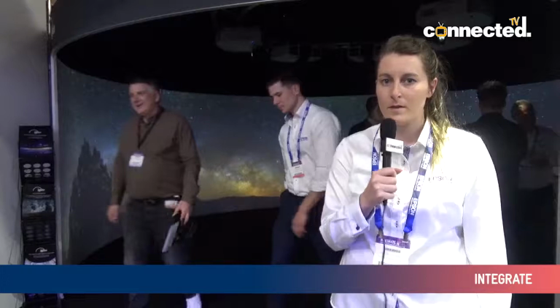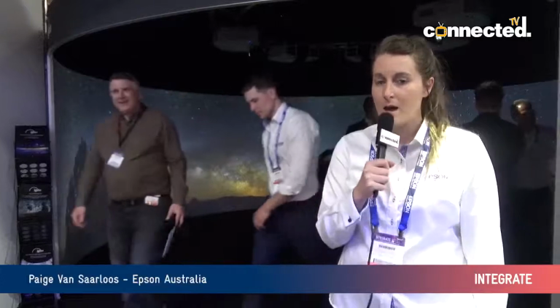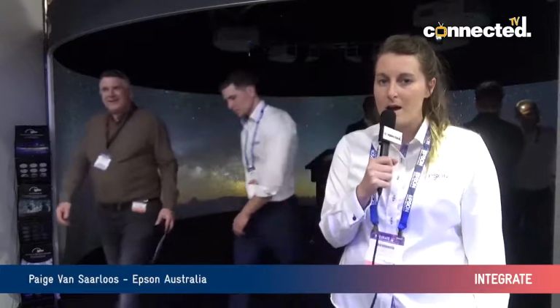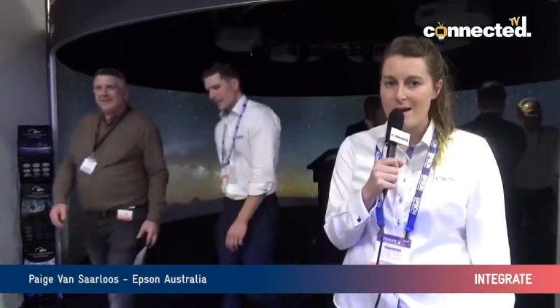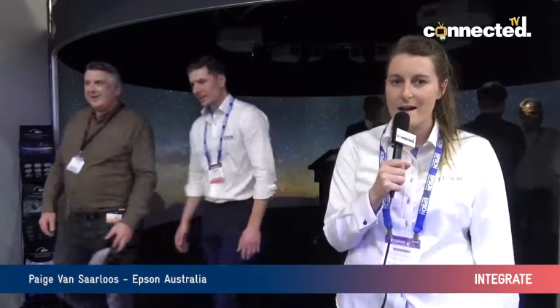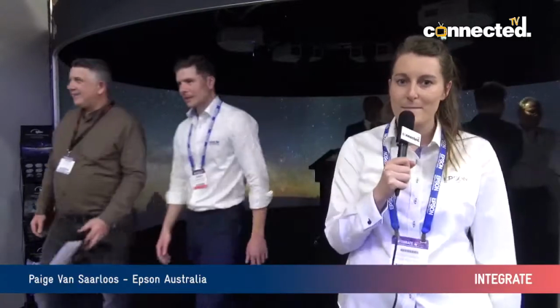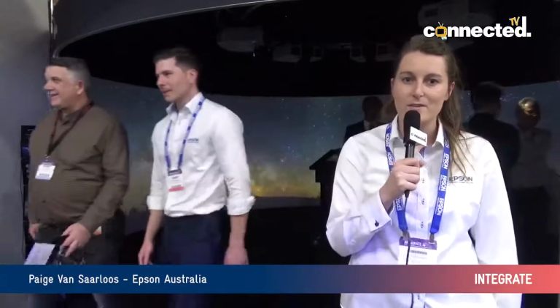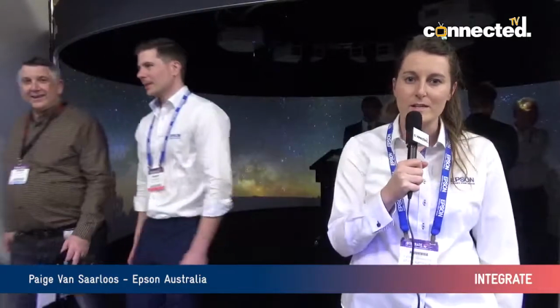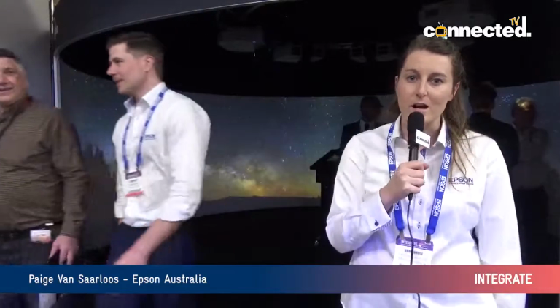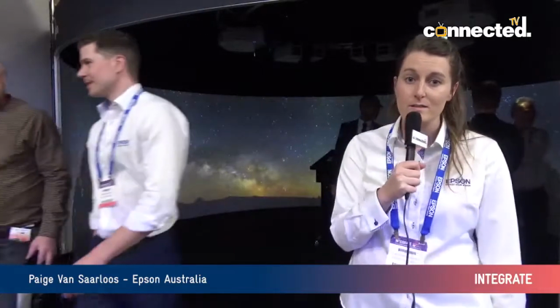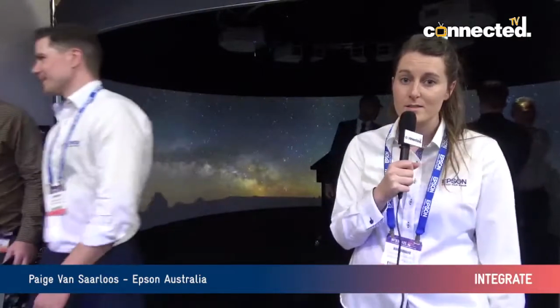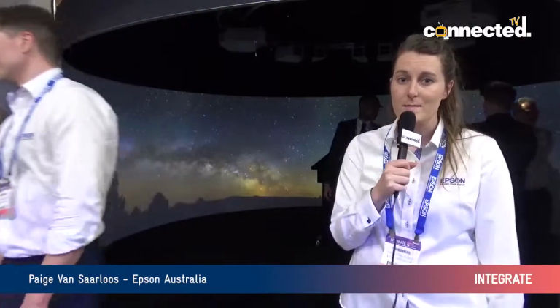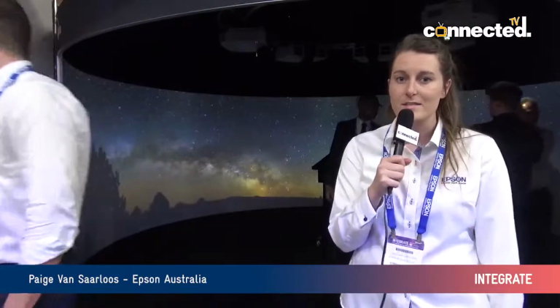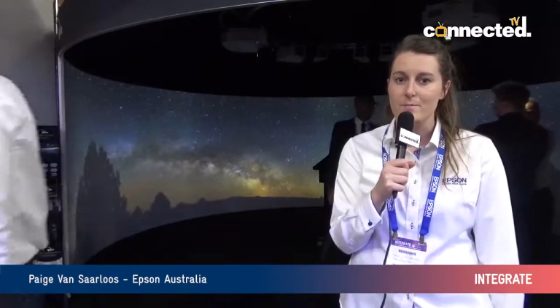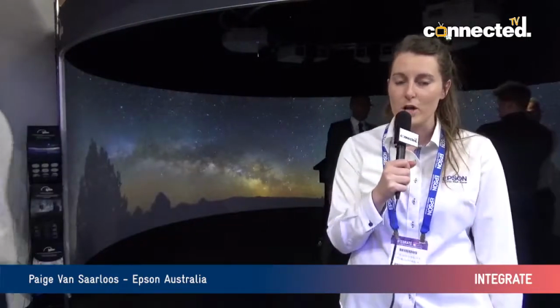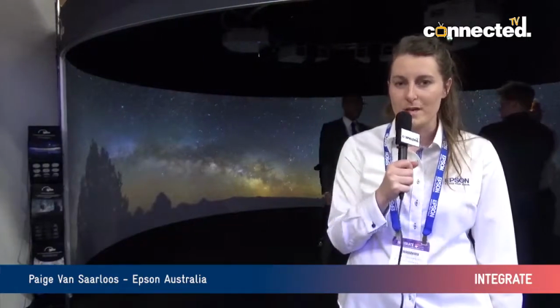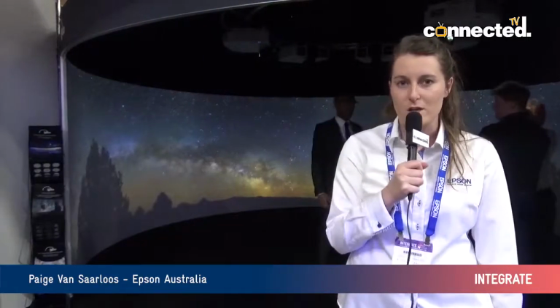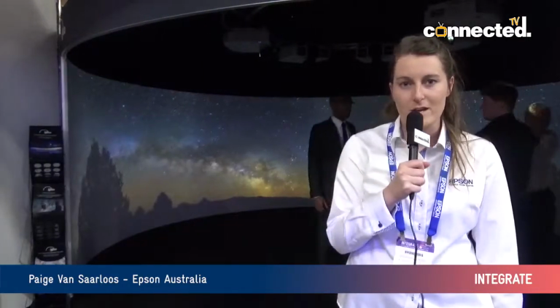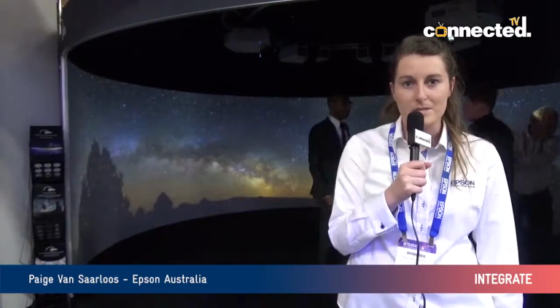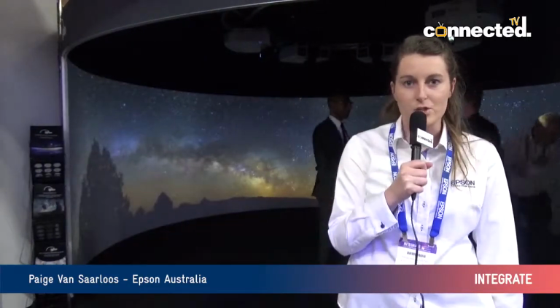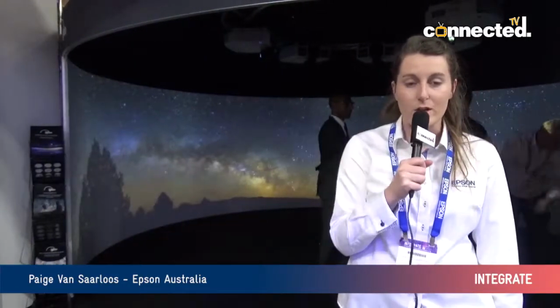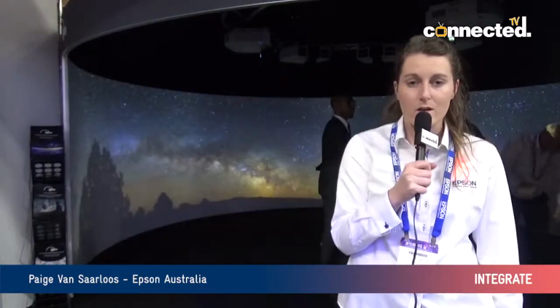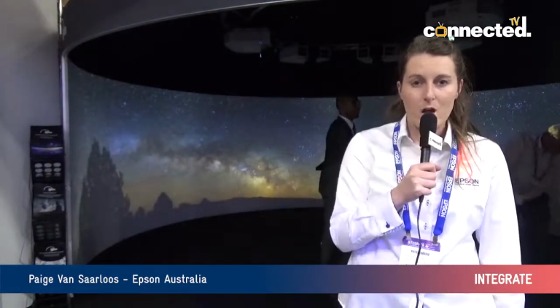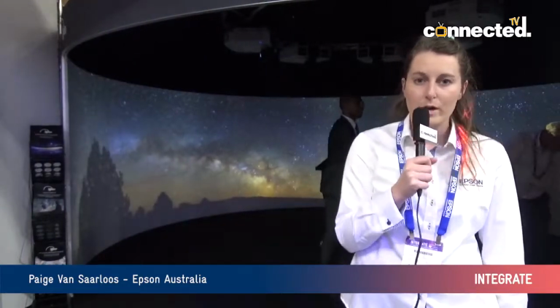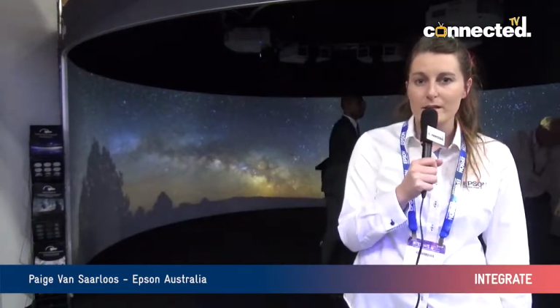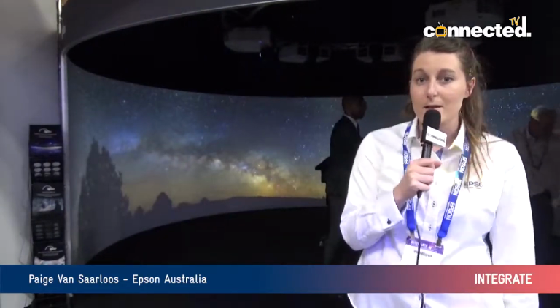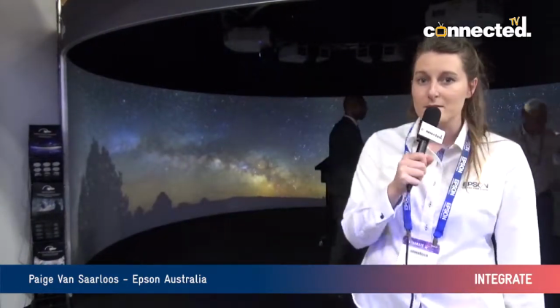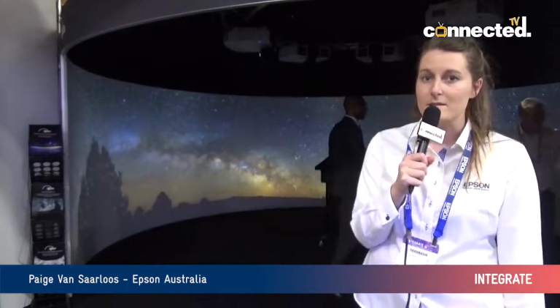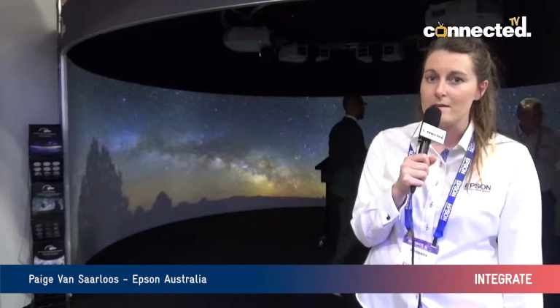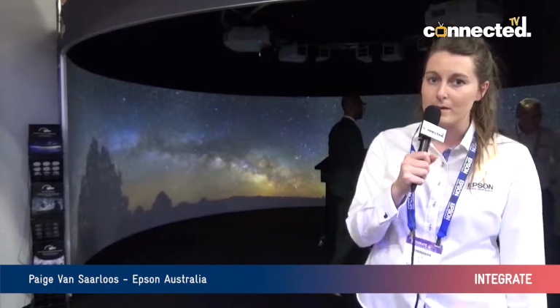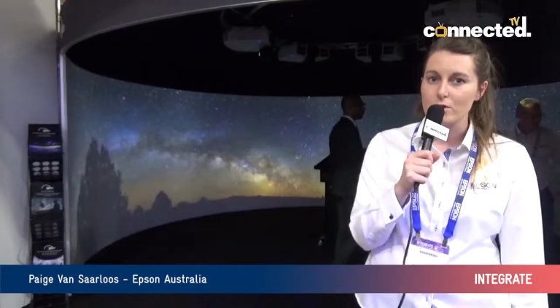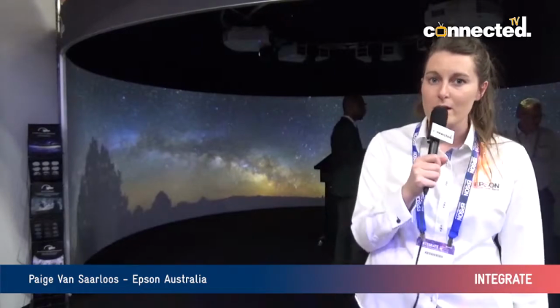Hi, I'm Paige Van Saarloos. I'm Assistant Product Manager at Epson Australia. We're here at the Epson Stand for Integrate.